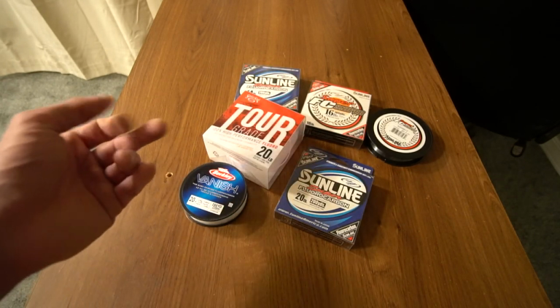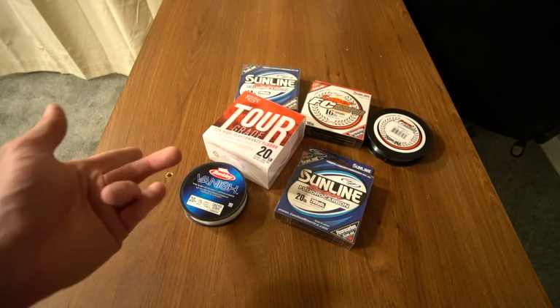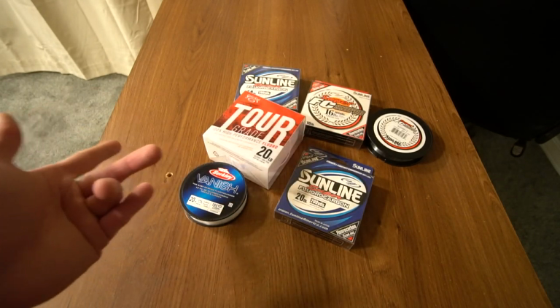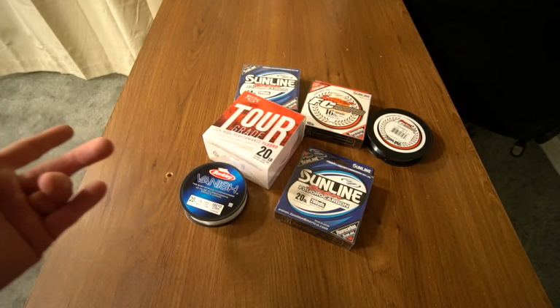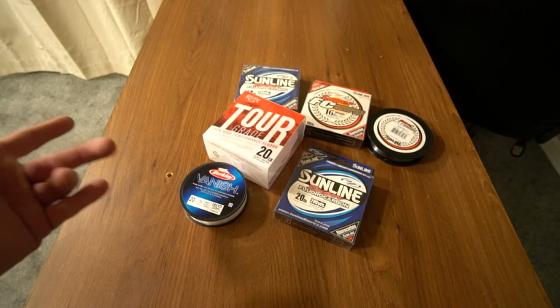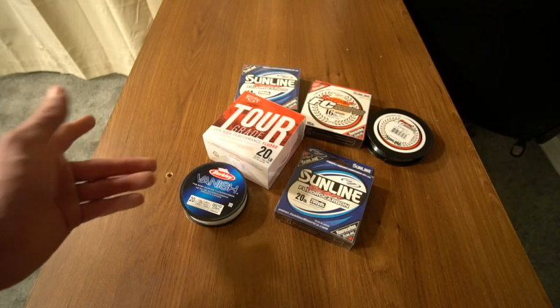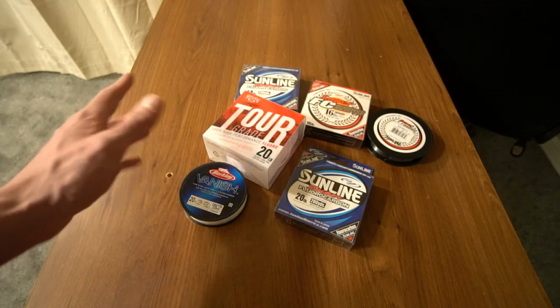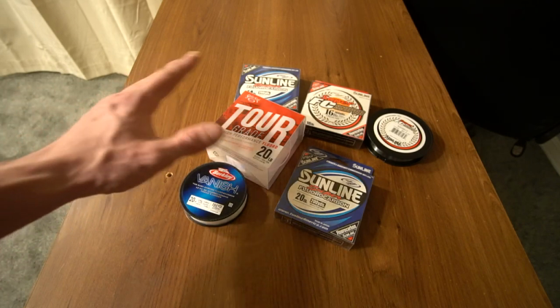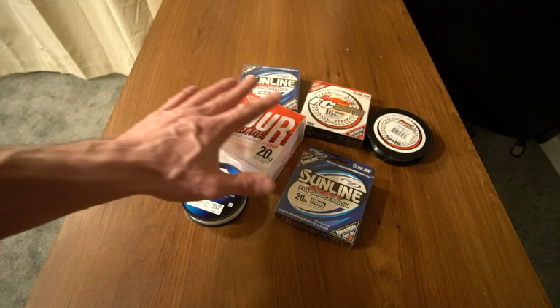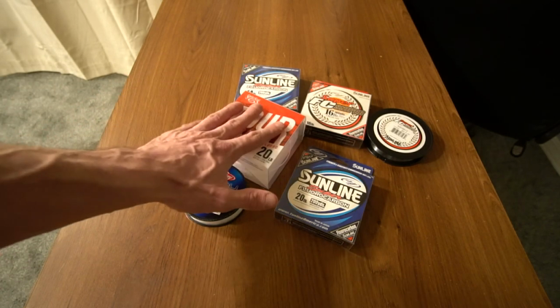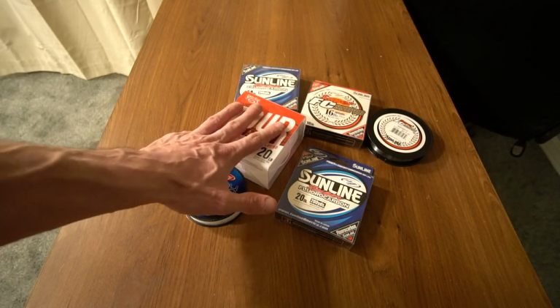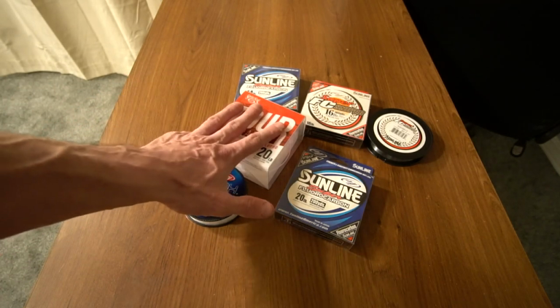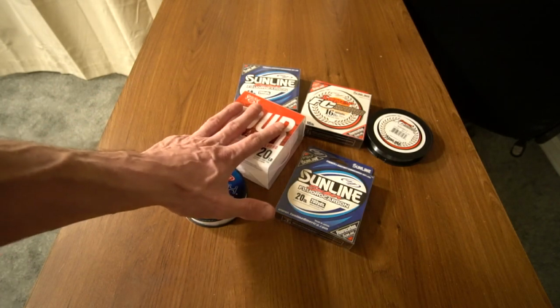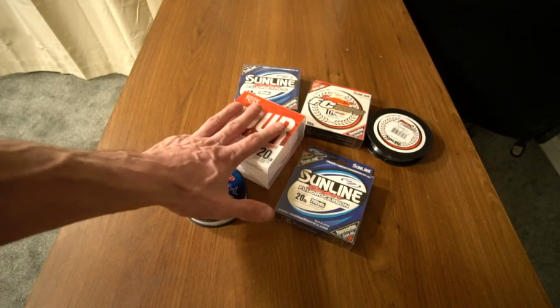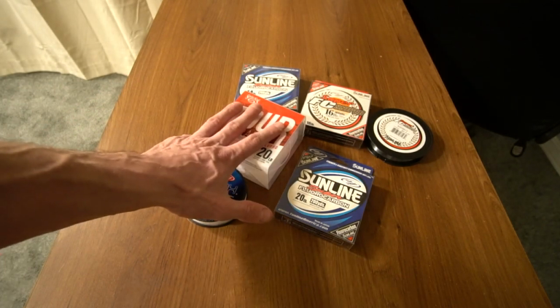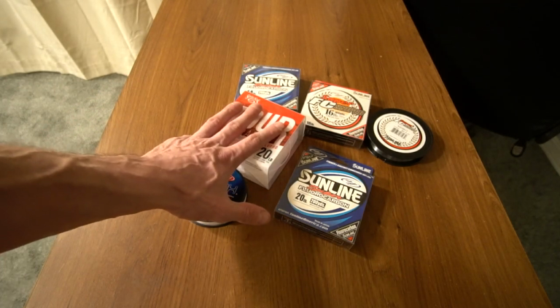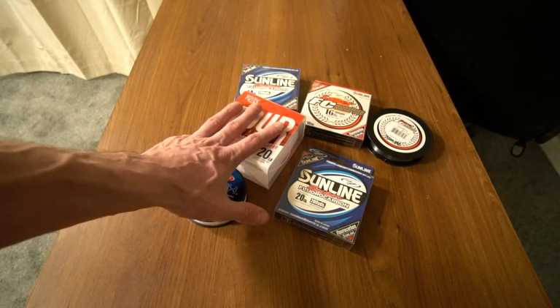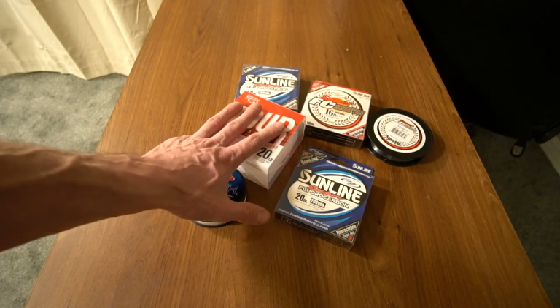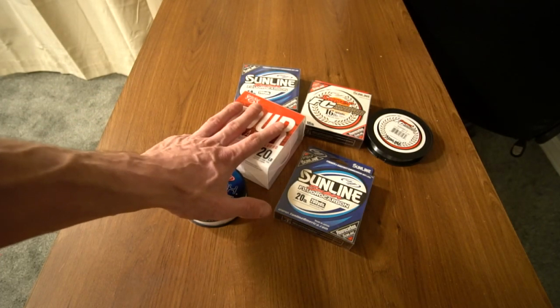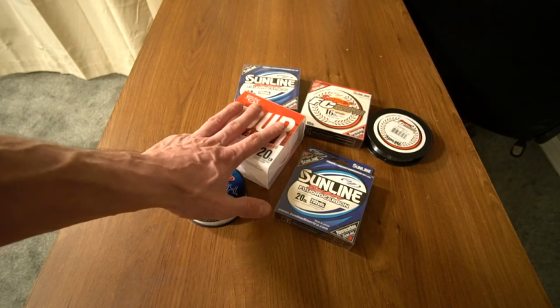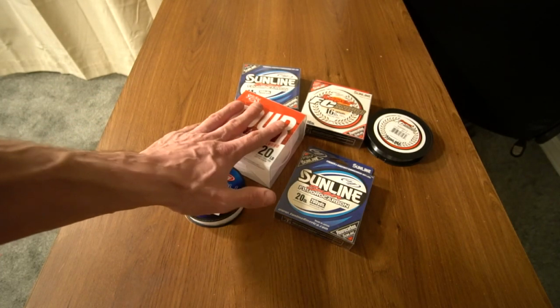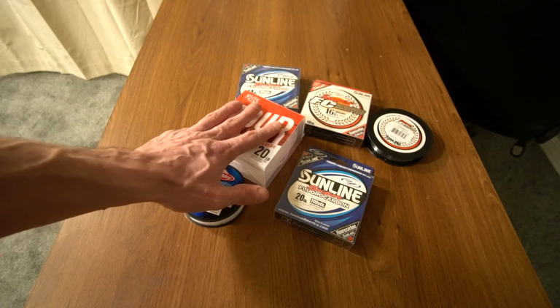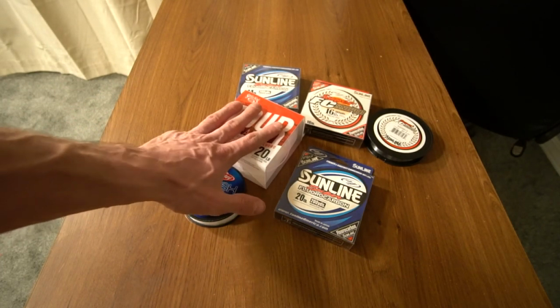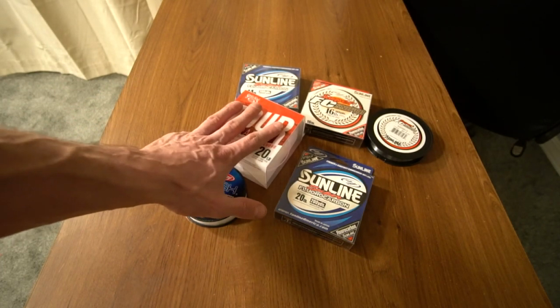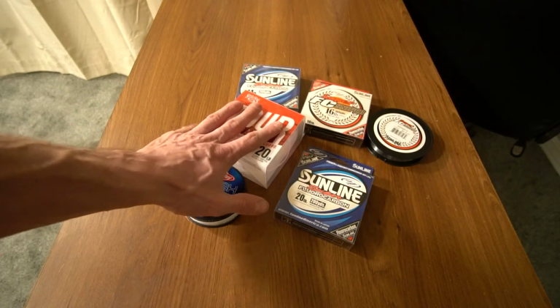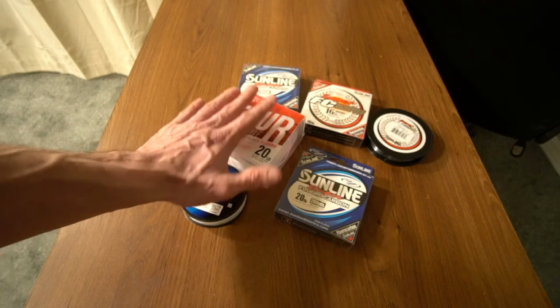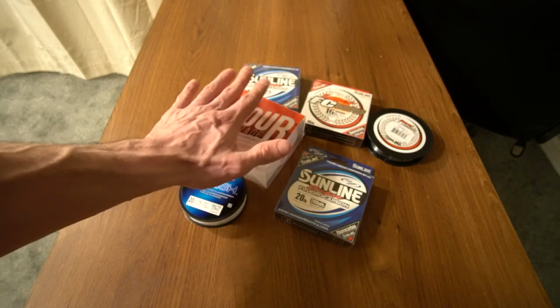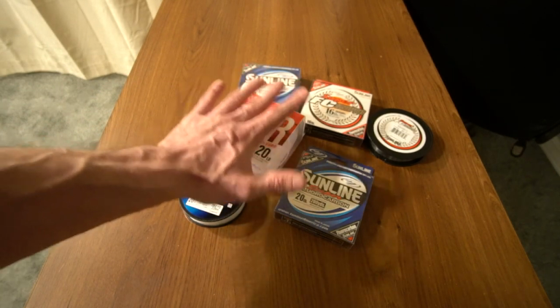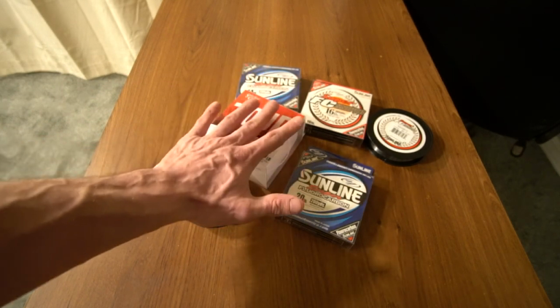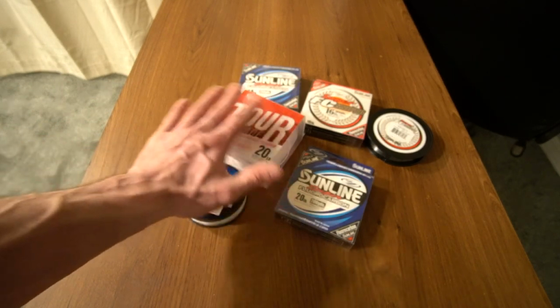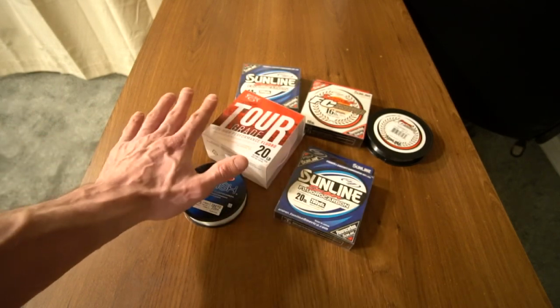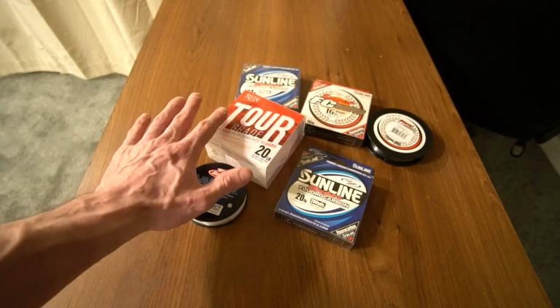The only thing I will say about fluorocarbon is I do not use fluorocarbon for topwater. Why is that? That is because fluorocarbon sinks.